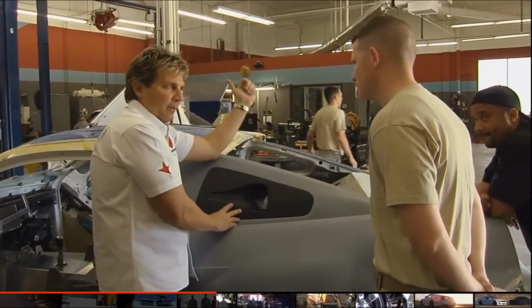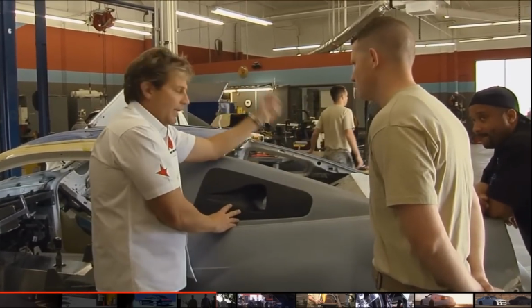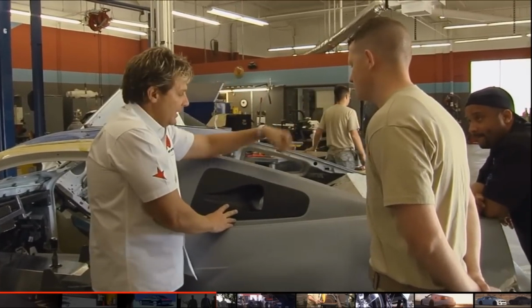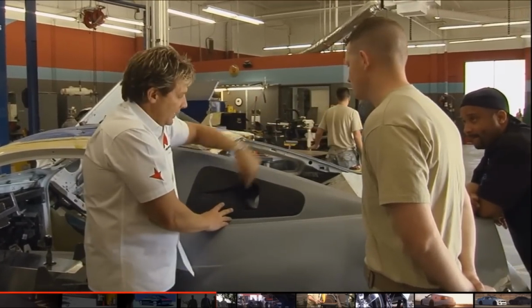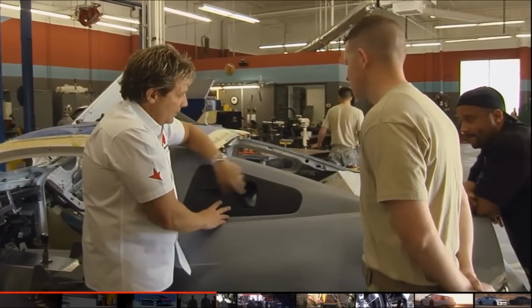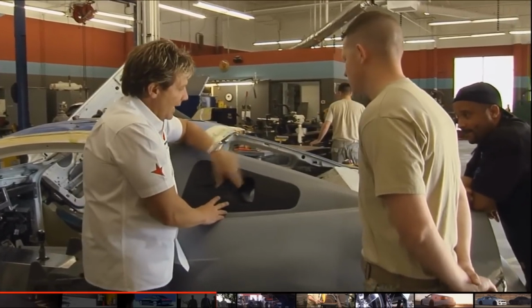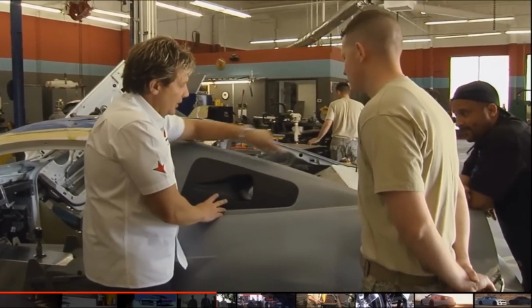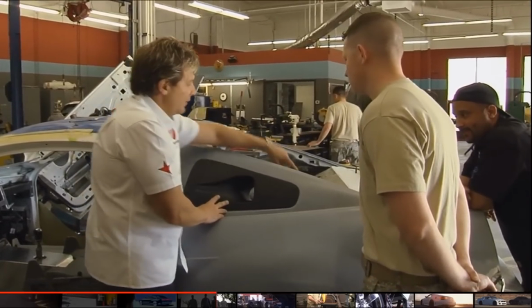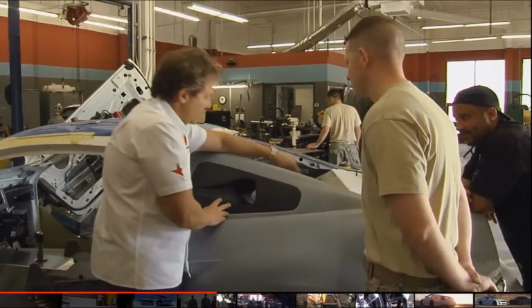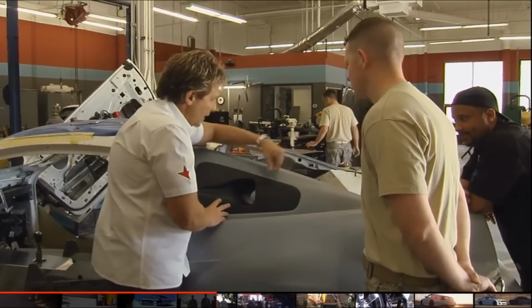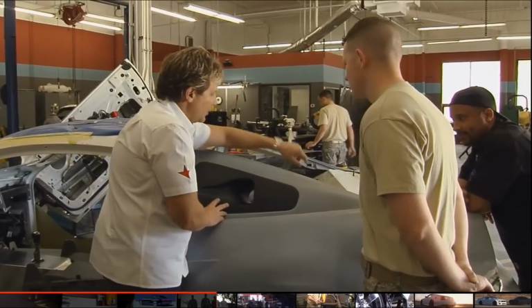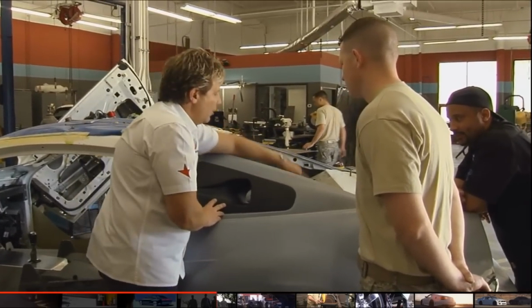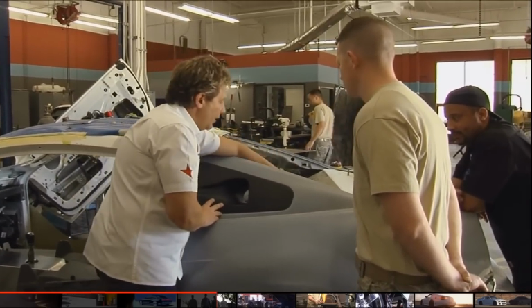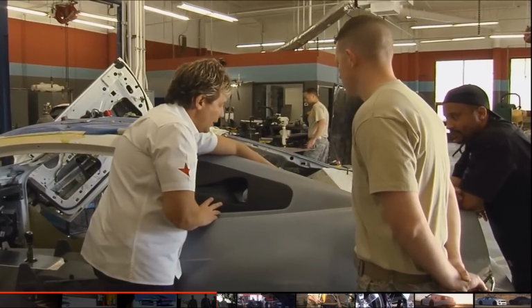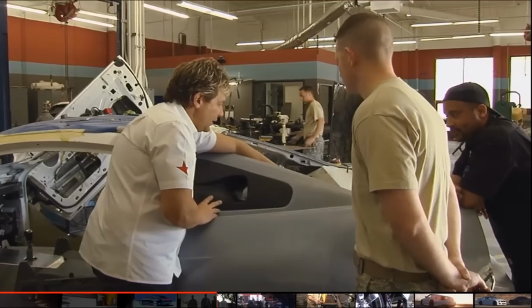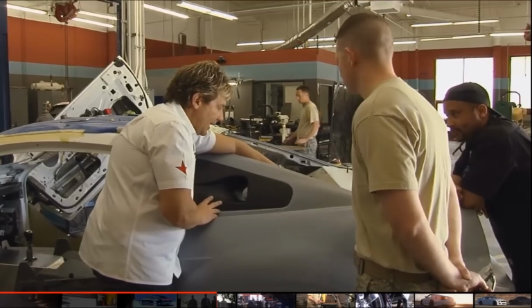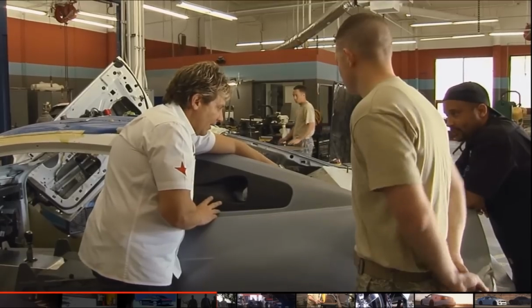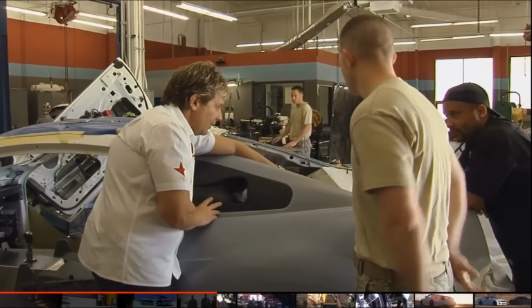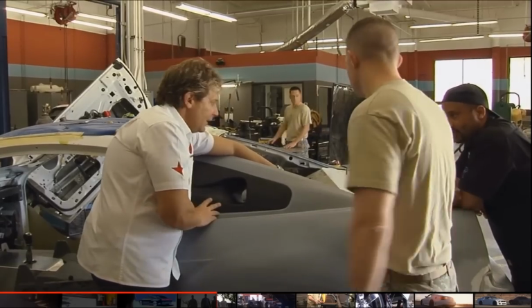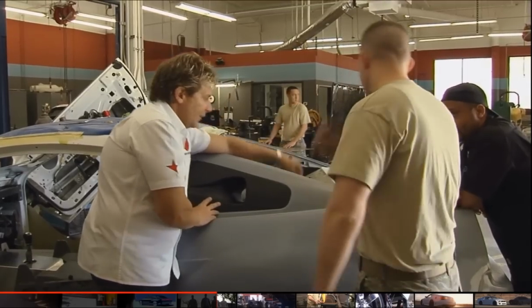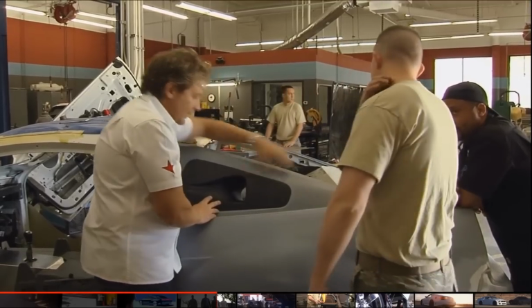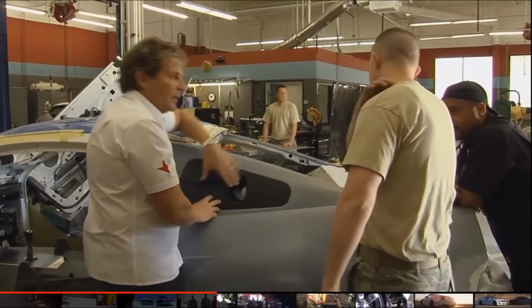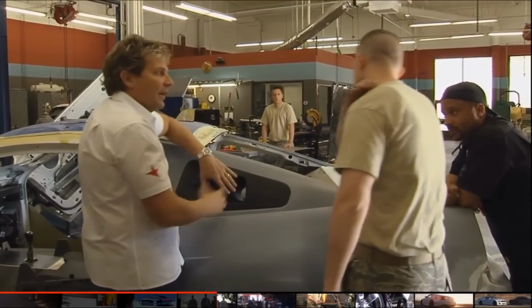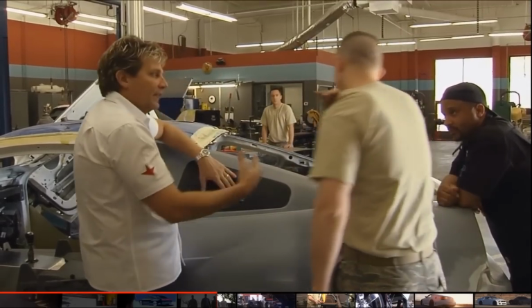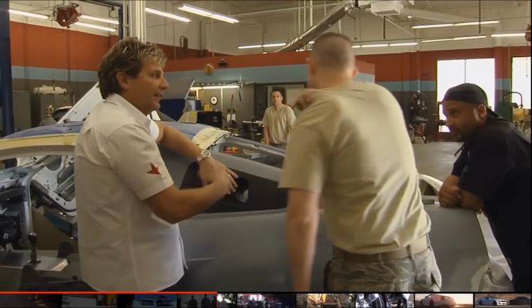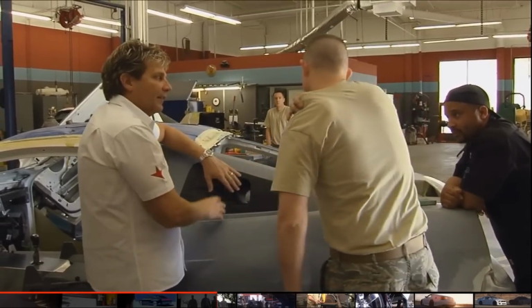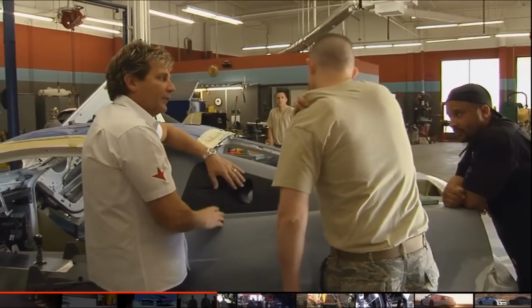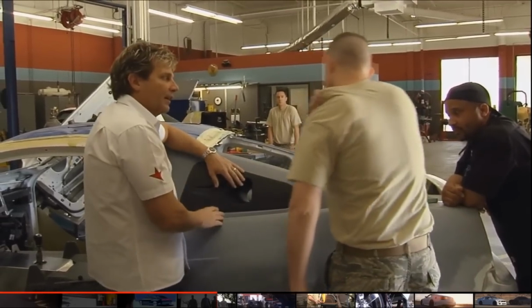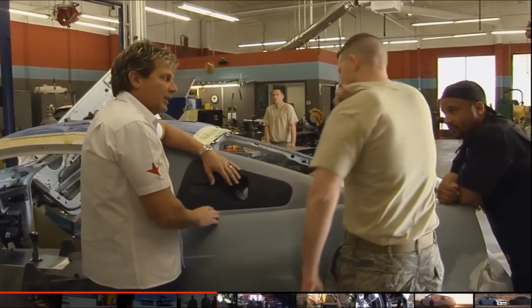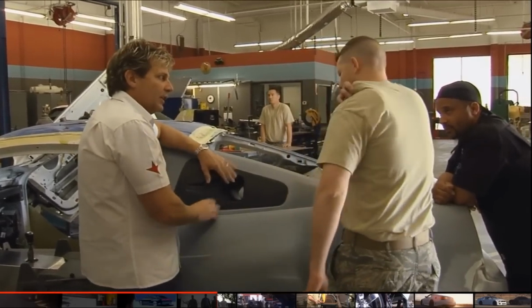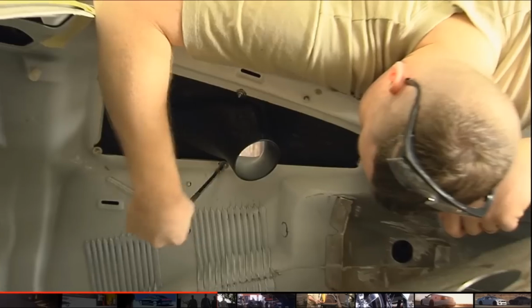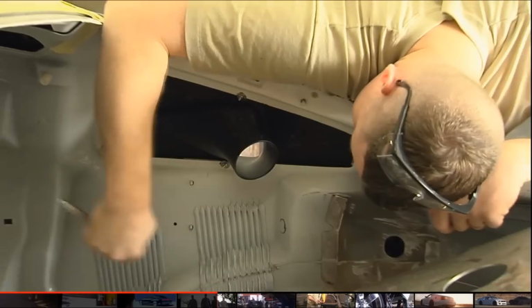We're going to put an actual home air conditioning unit in the trunk so the car doesn't have to be running. These ducts are going to grow and run into here — it's going to be the inlet for the air conditioning on both sides.